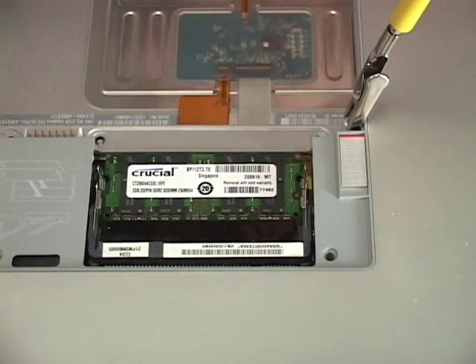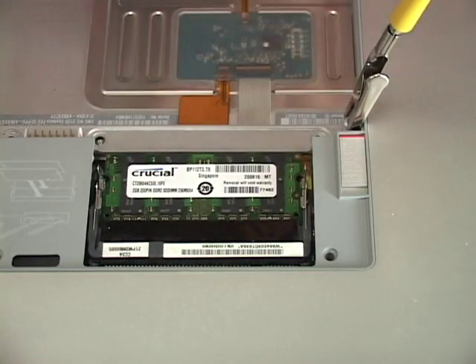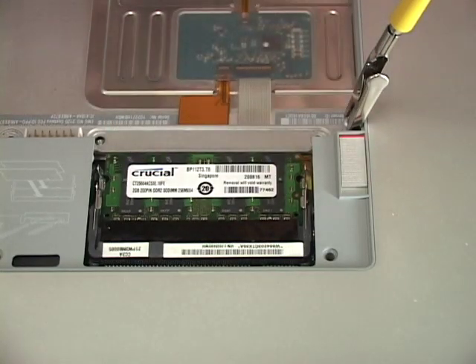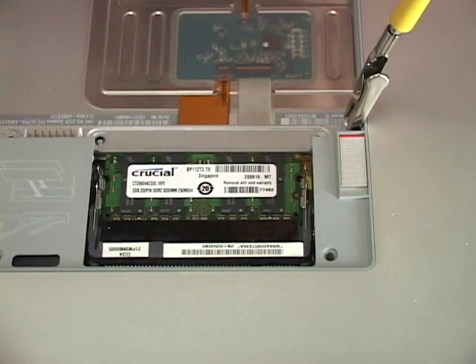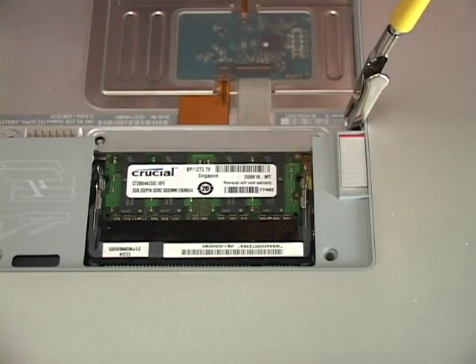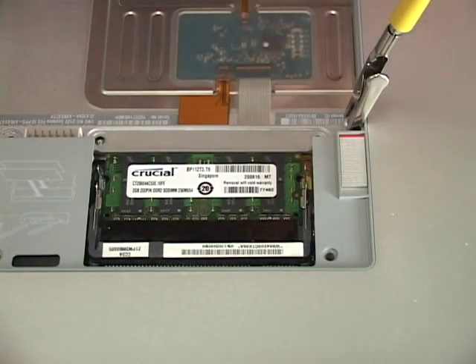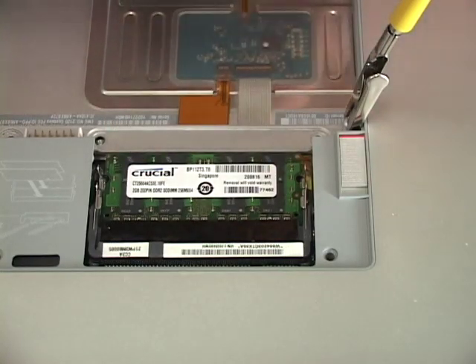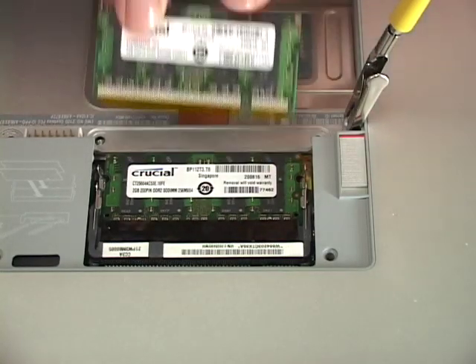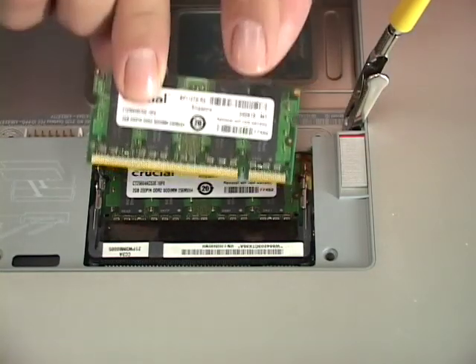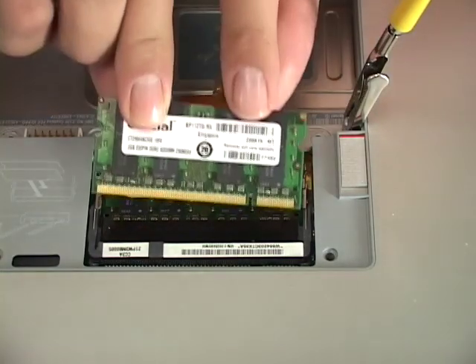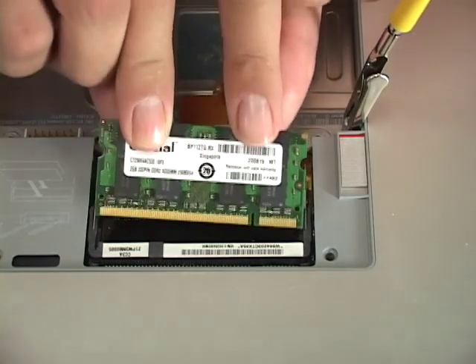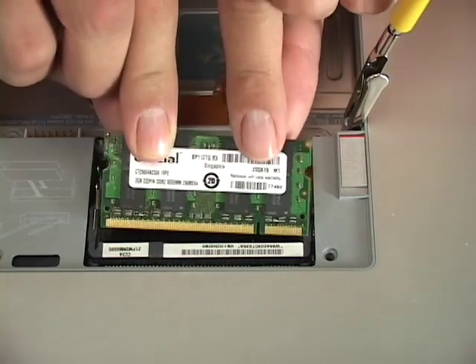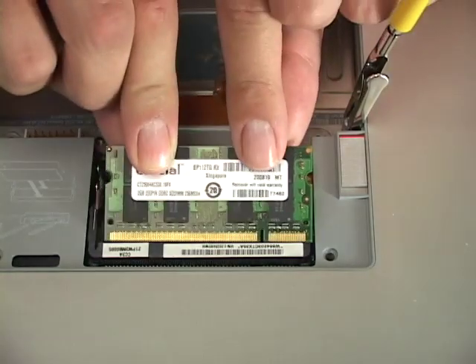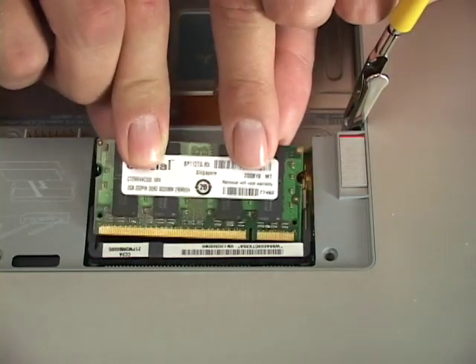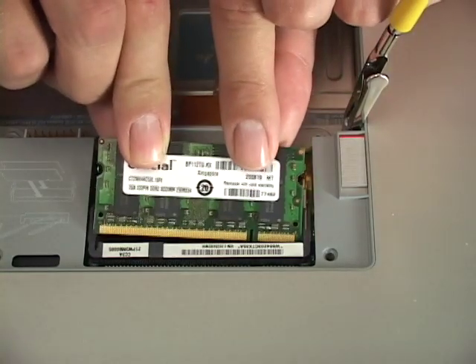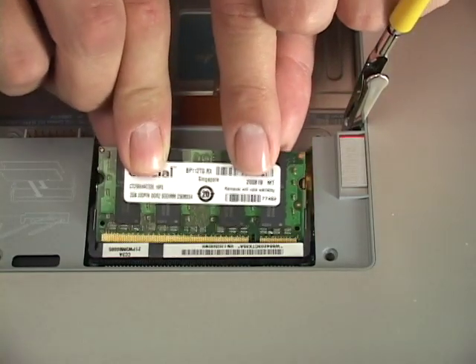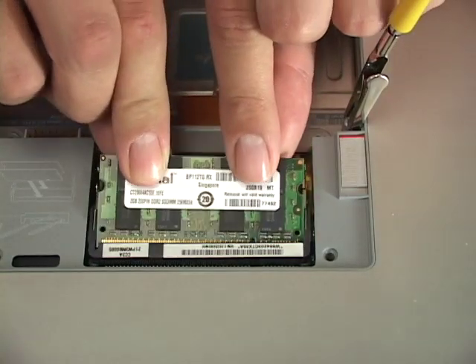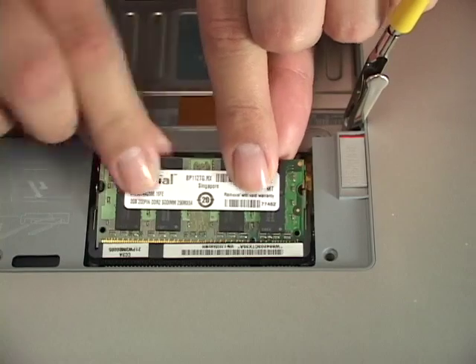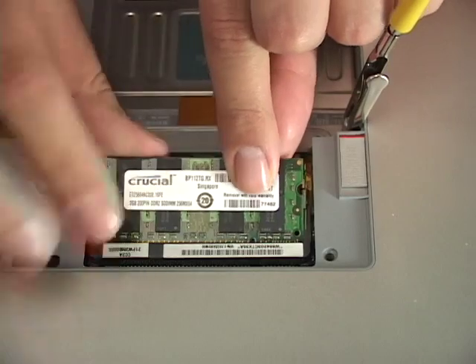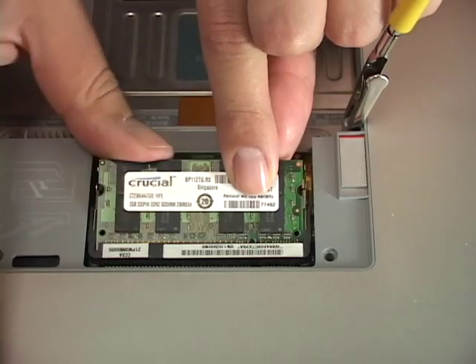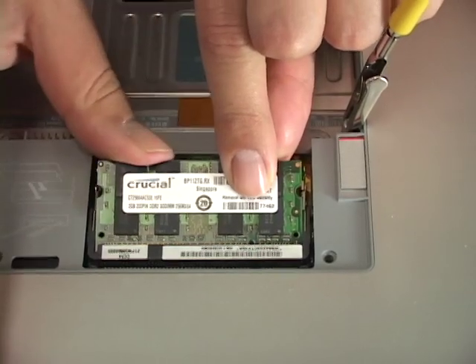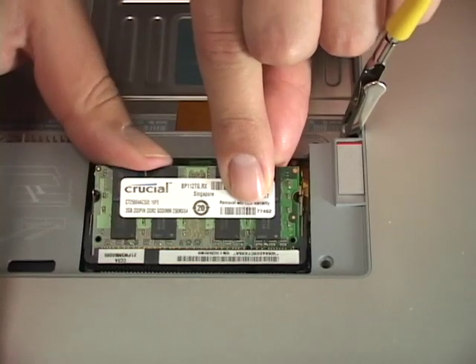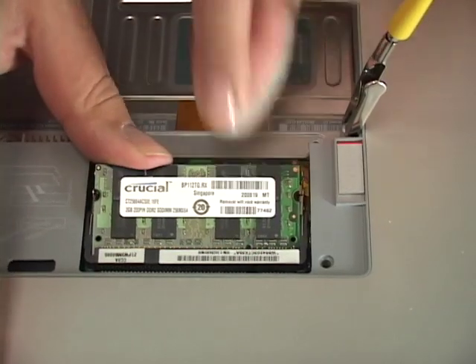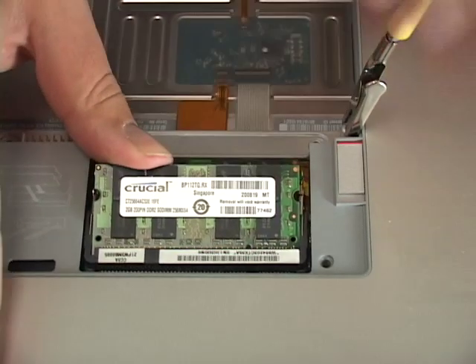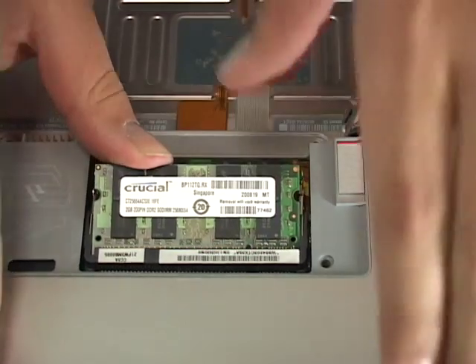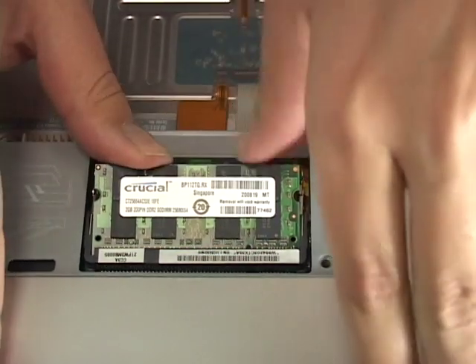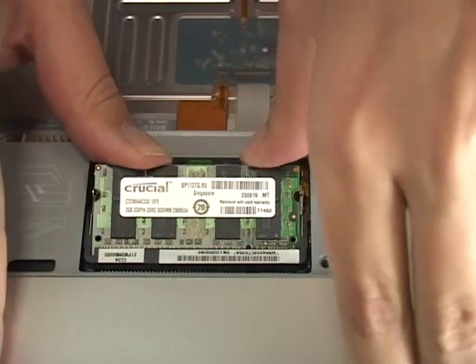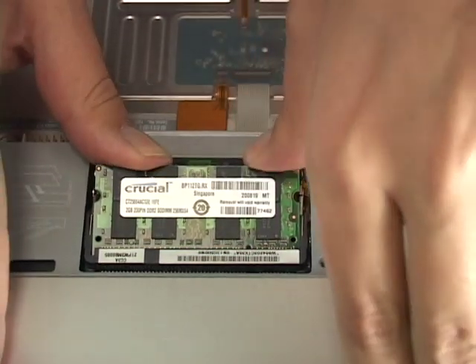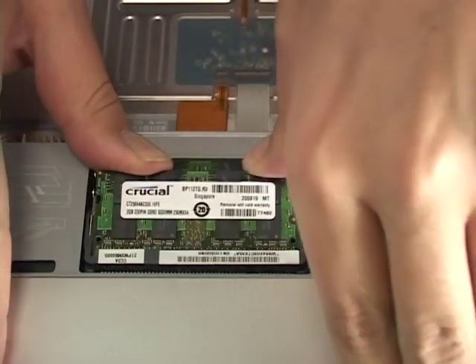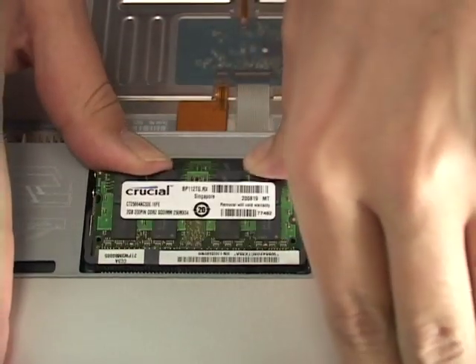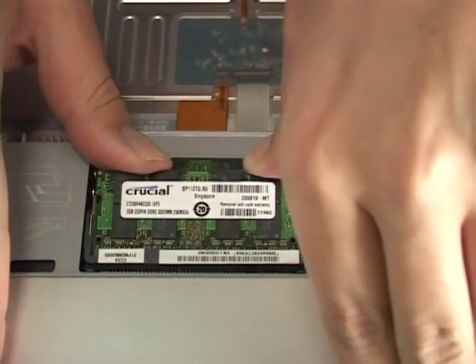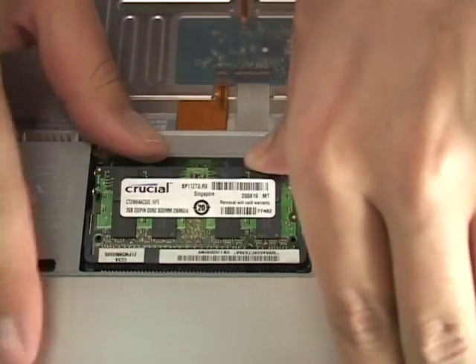If installed correctly, the side clips will snap into place by themselves. Repeat this for the second memory module.